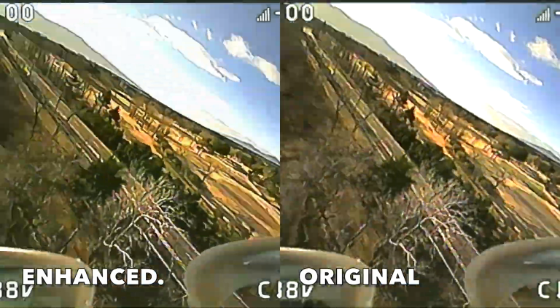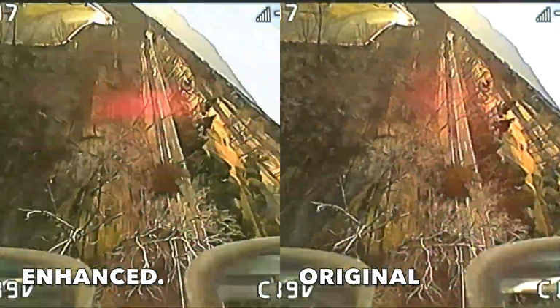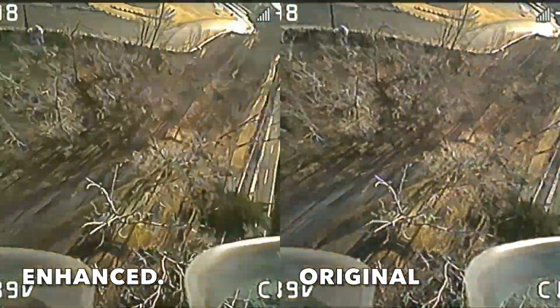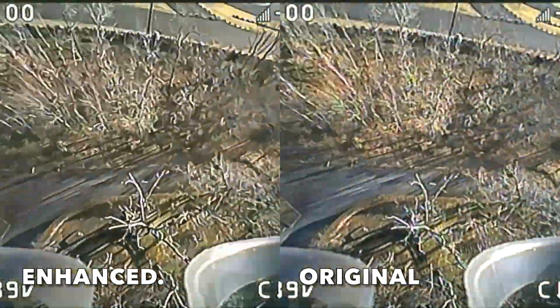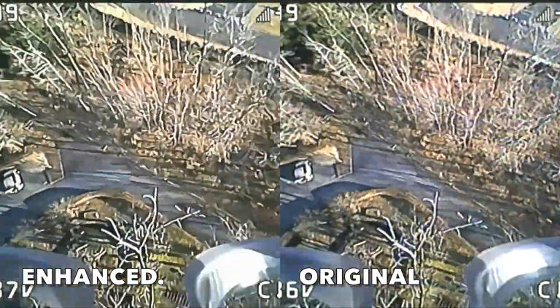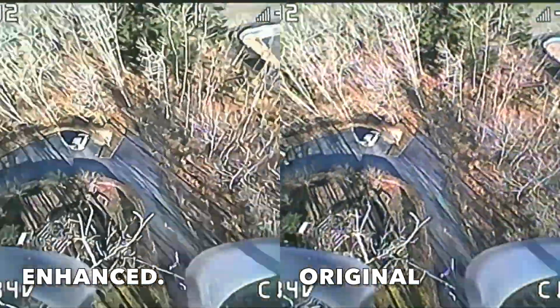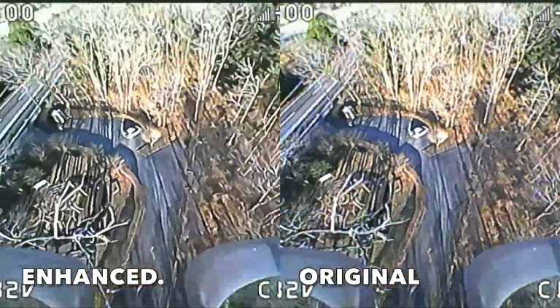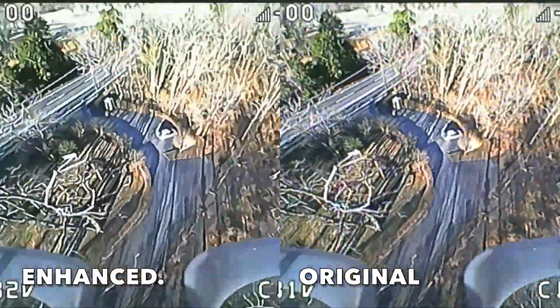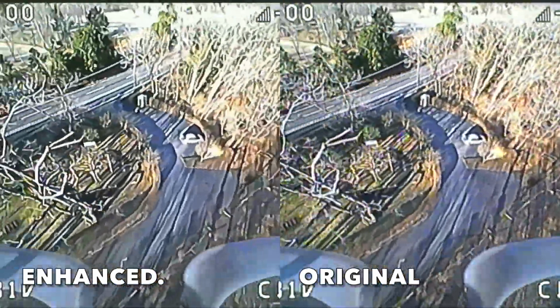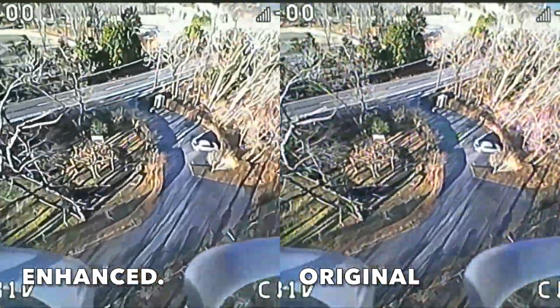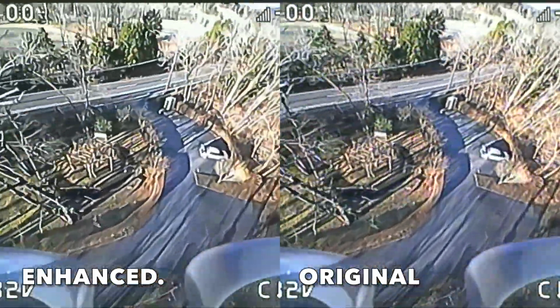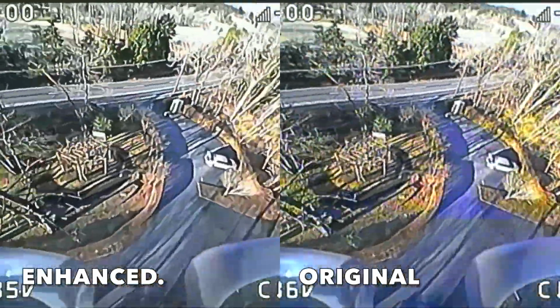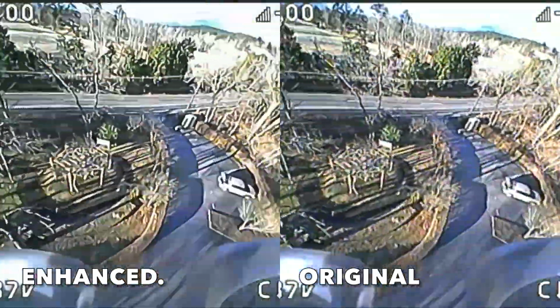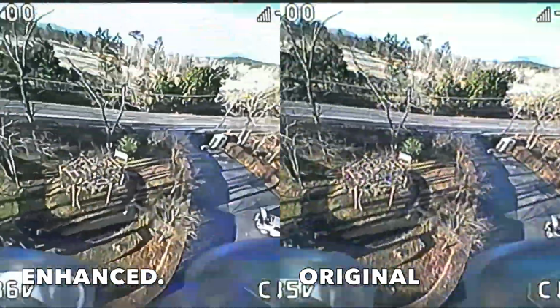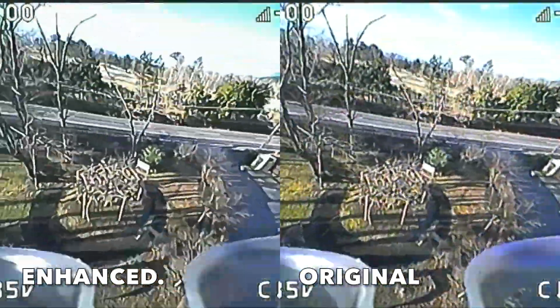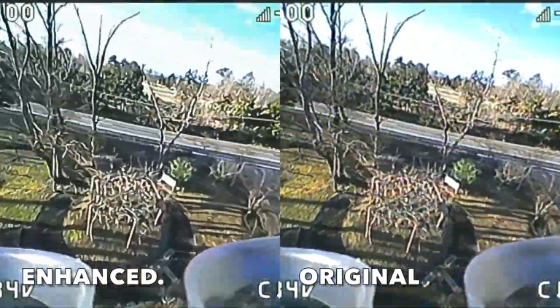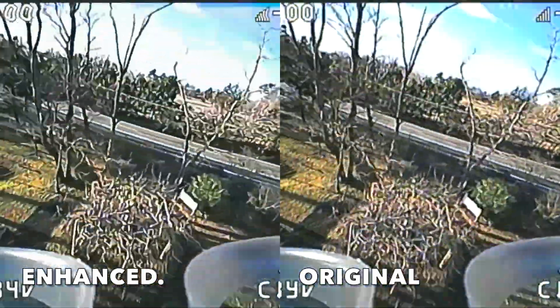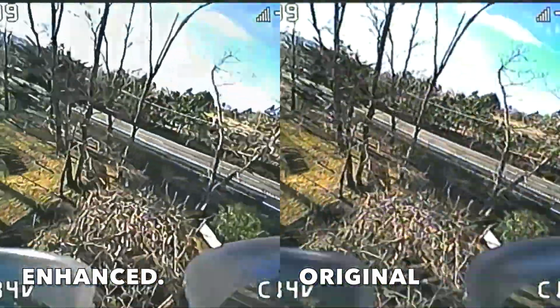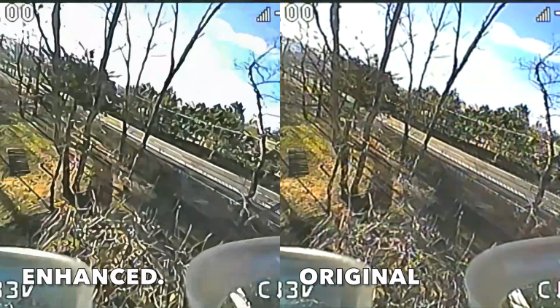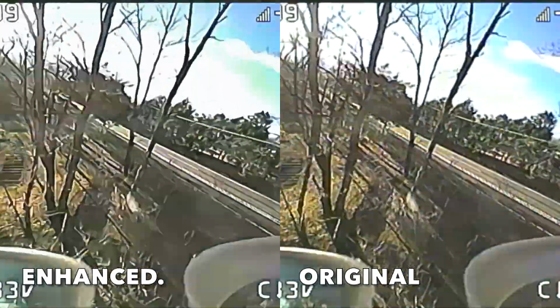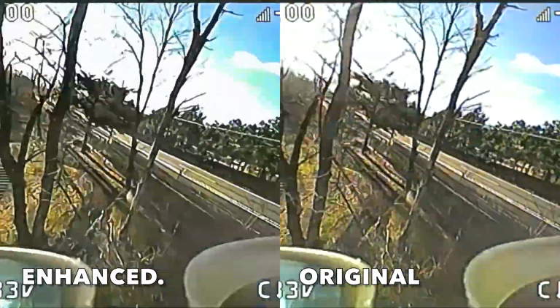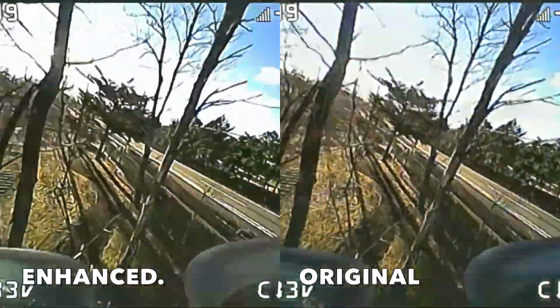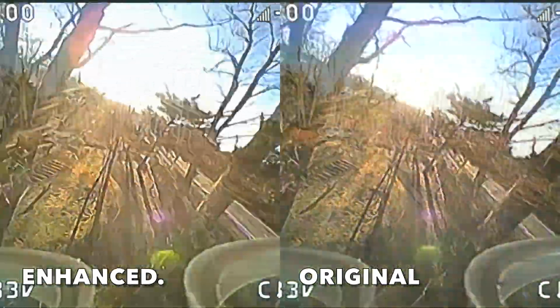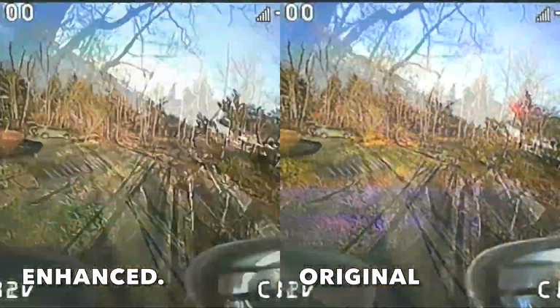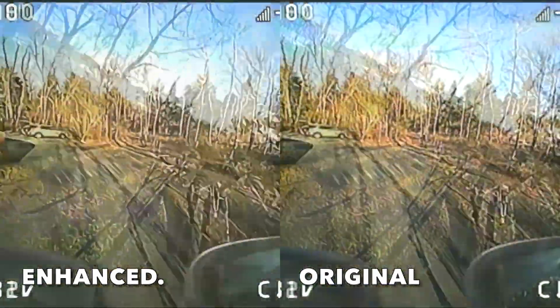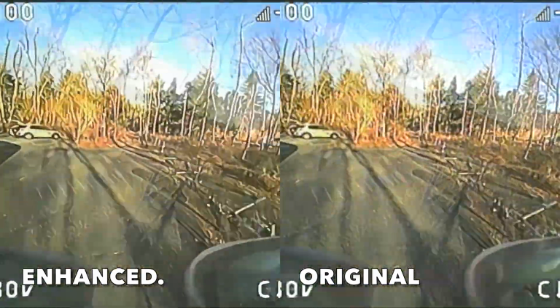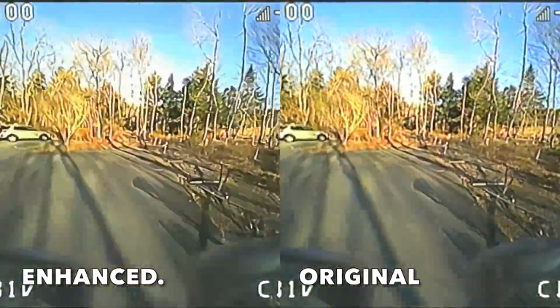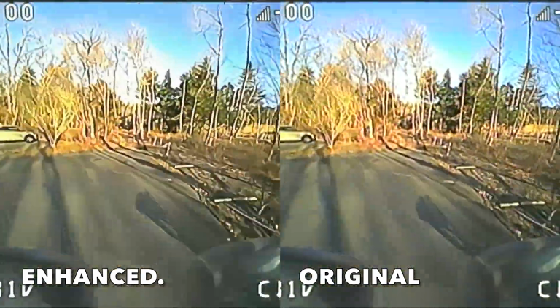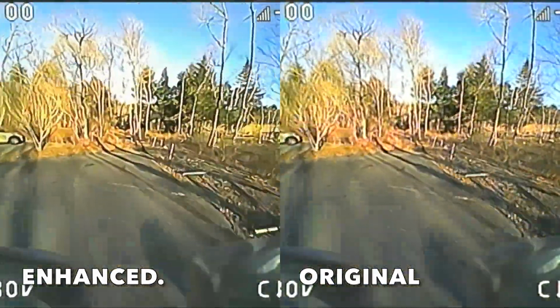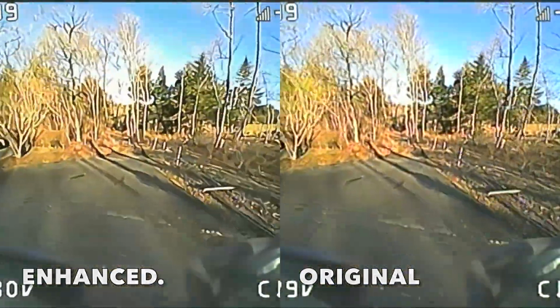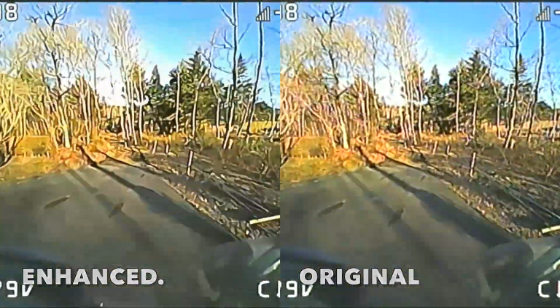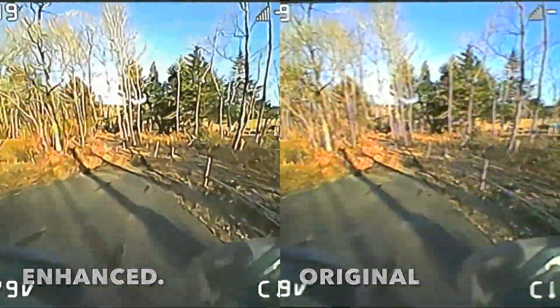I'm gonna end the video with flight footage from my Mobilus 7 at the Mt. Fuji area. Hope you enjoy.